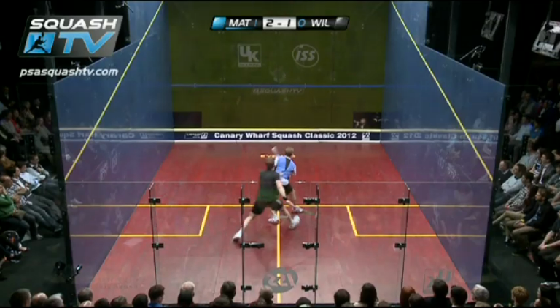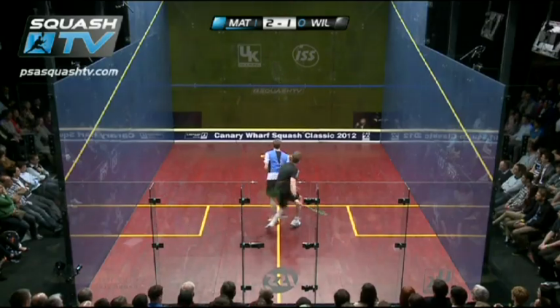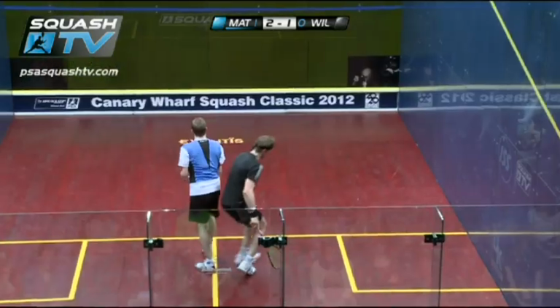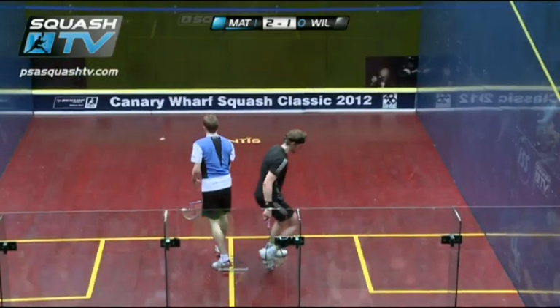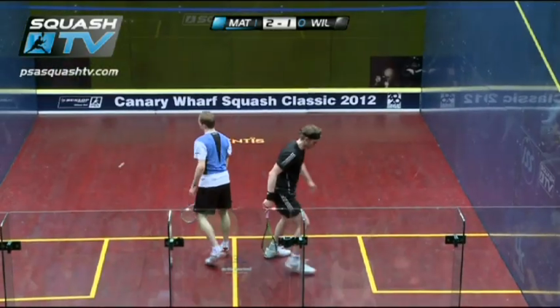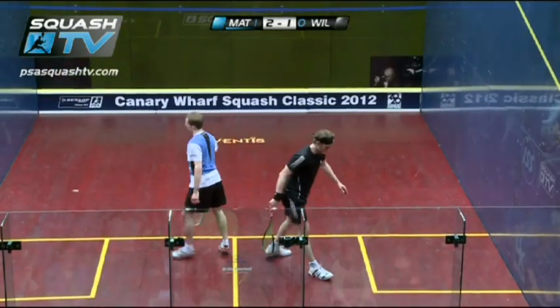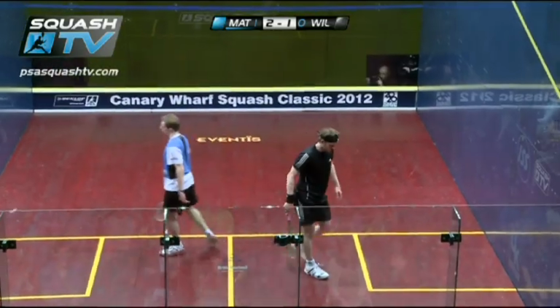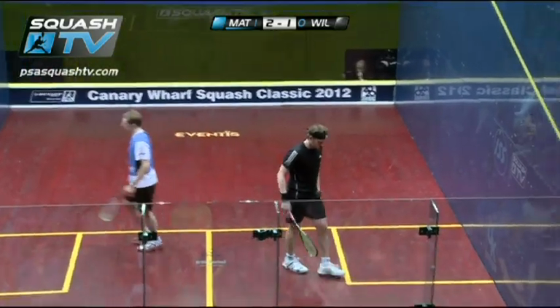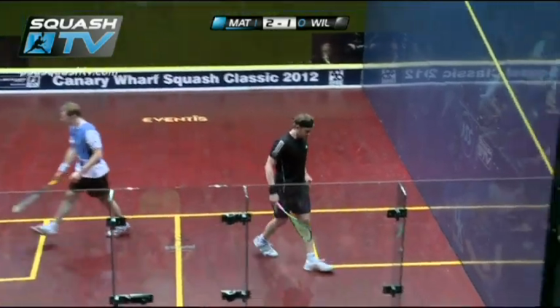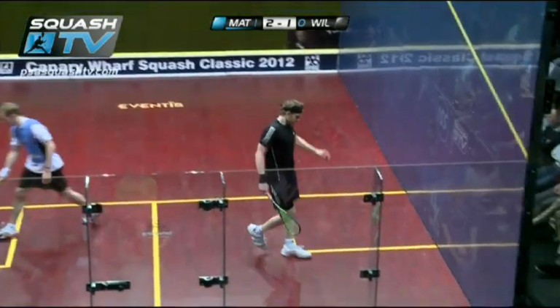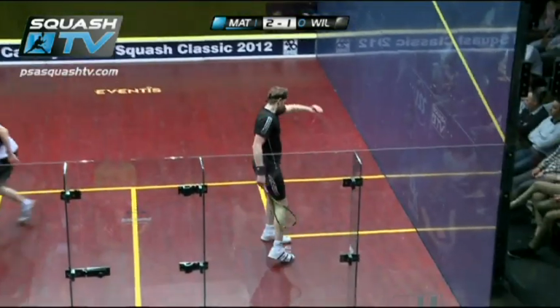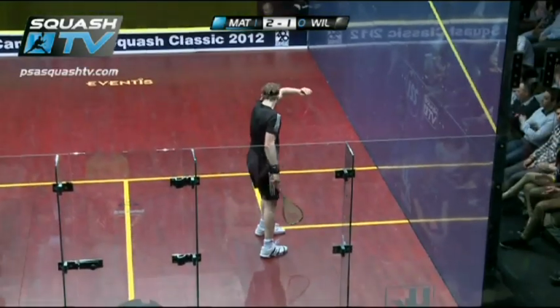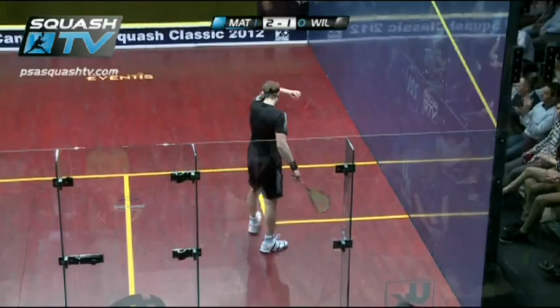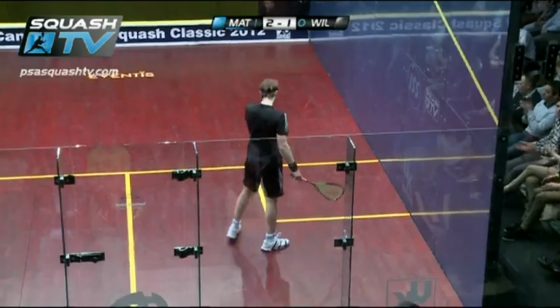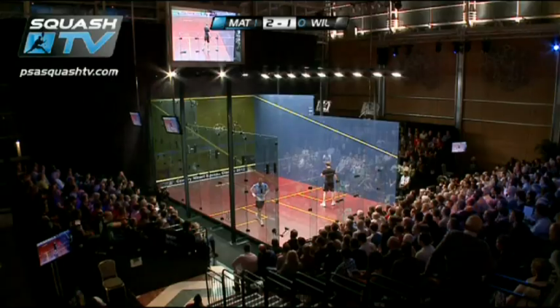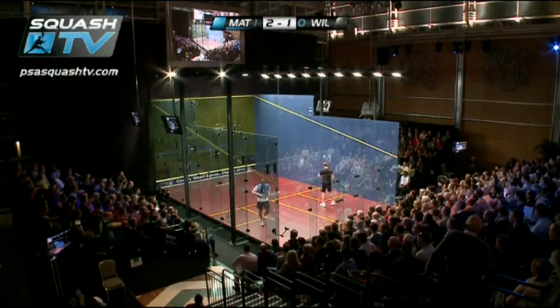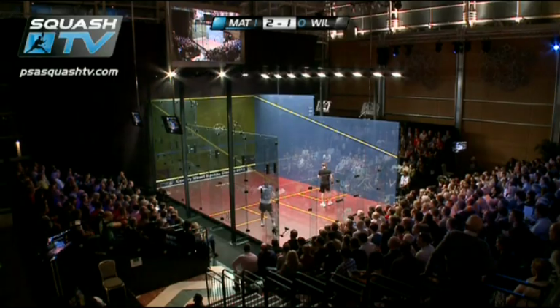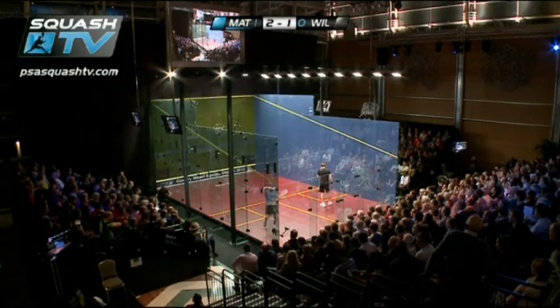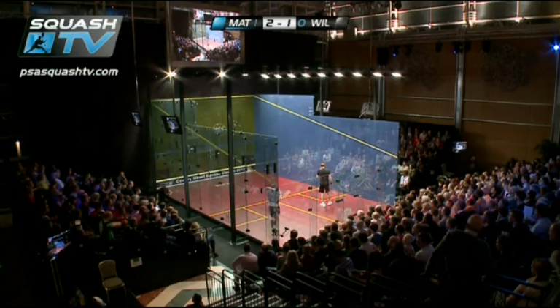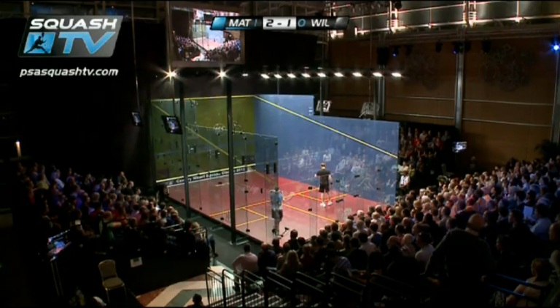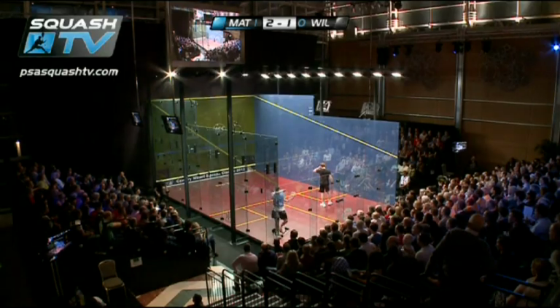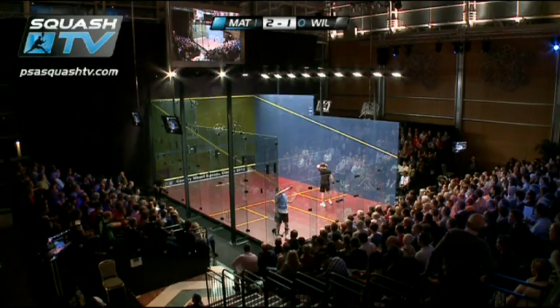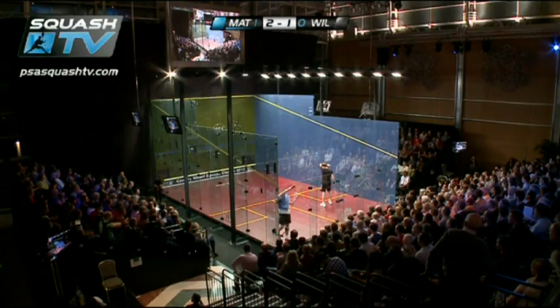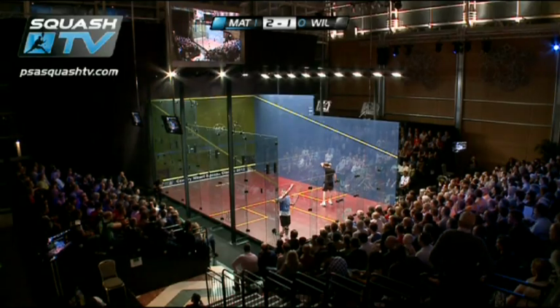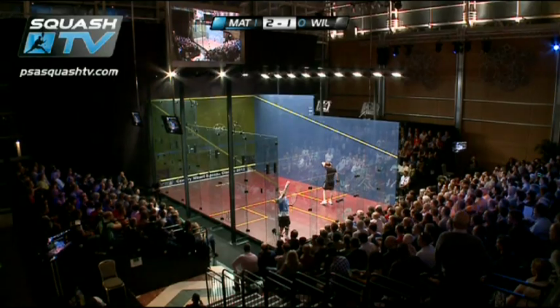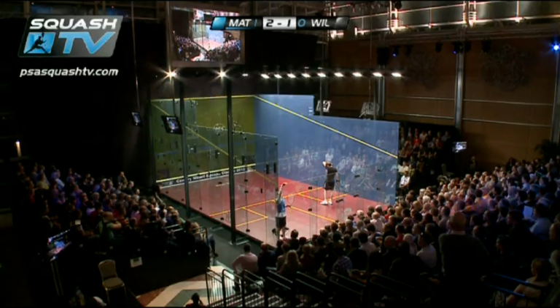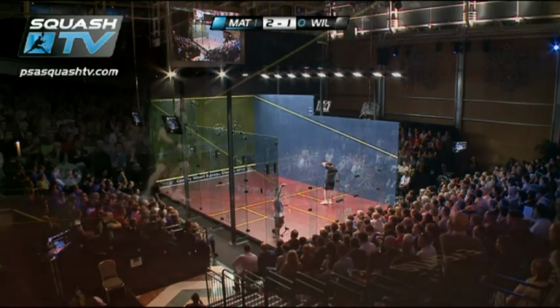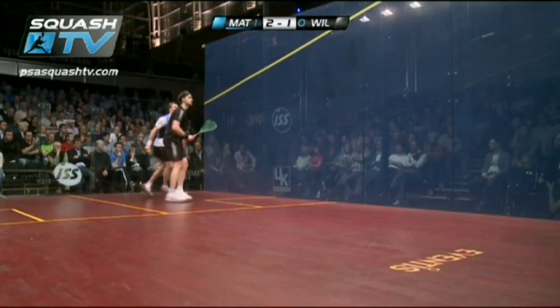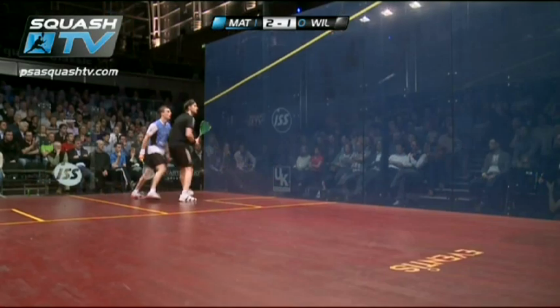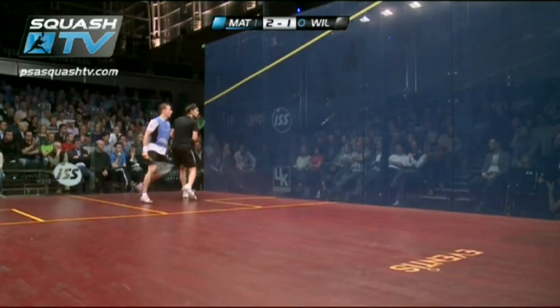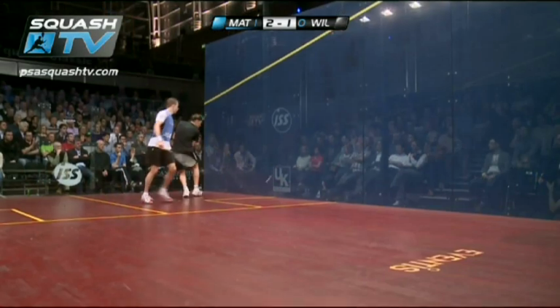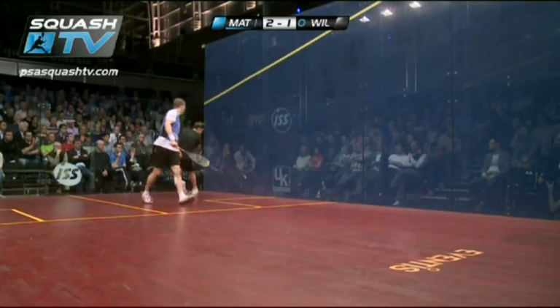Look at the accuracy there again. It sets up a loose shot which Nick Matthew uses the angle very well again.